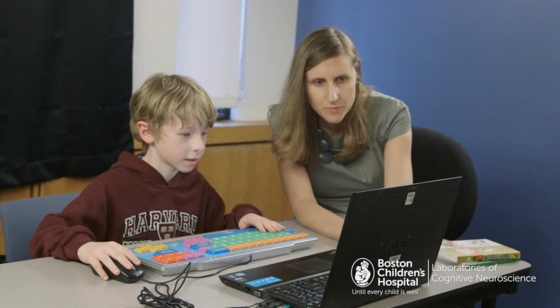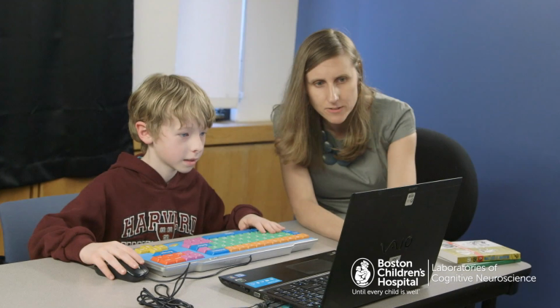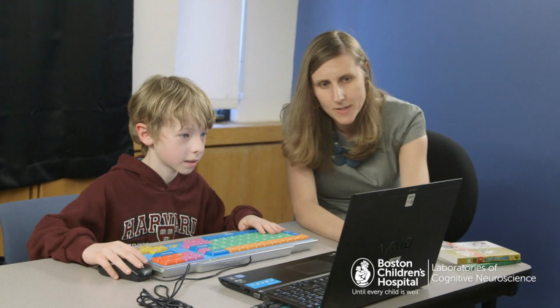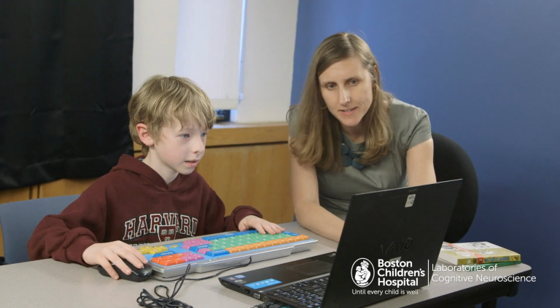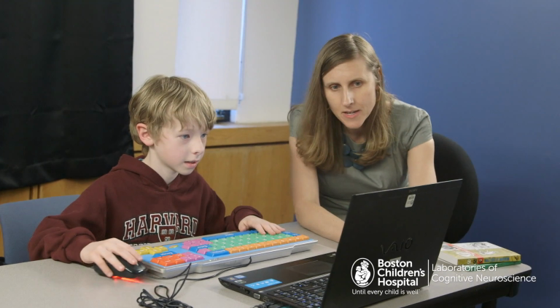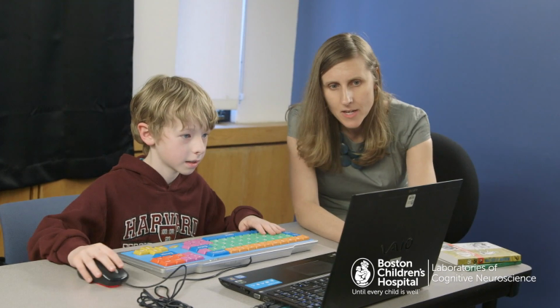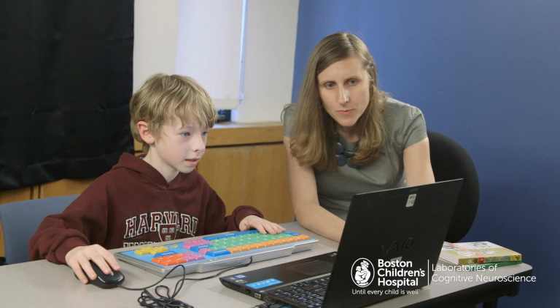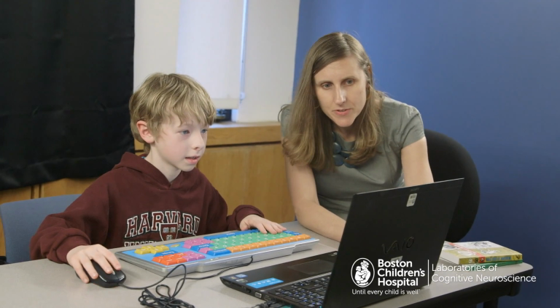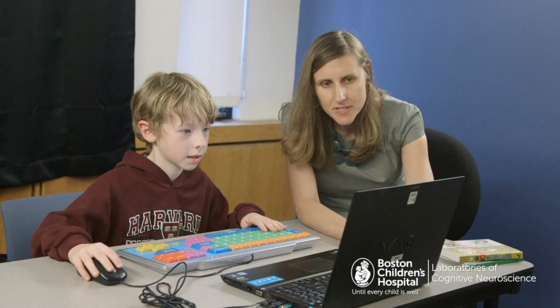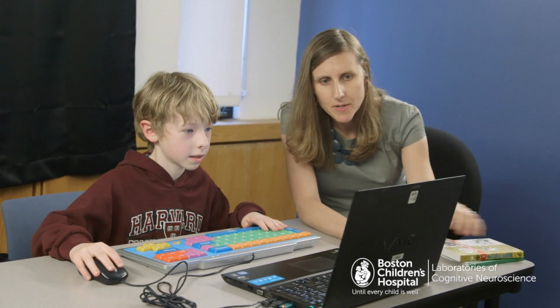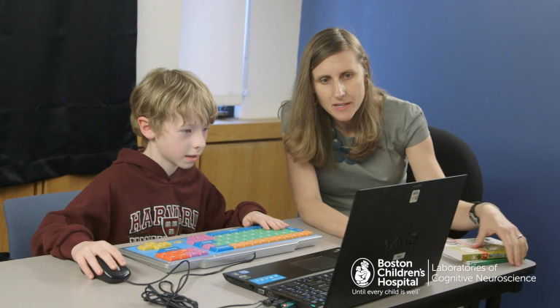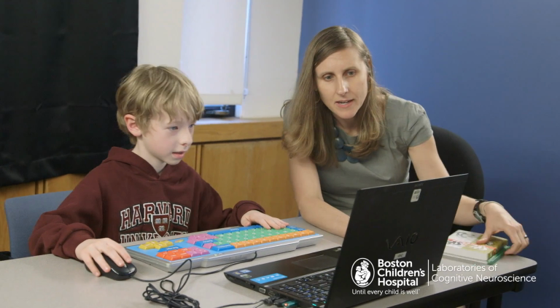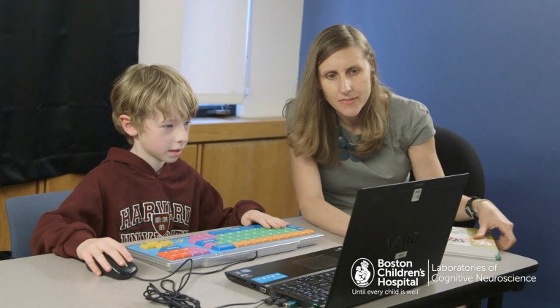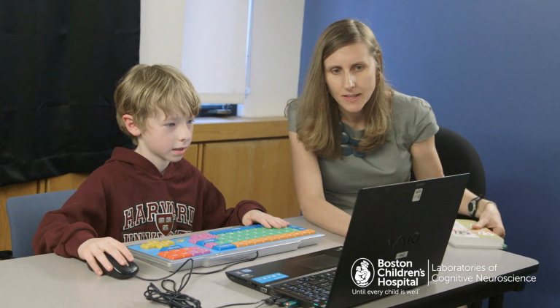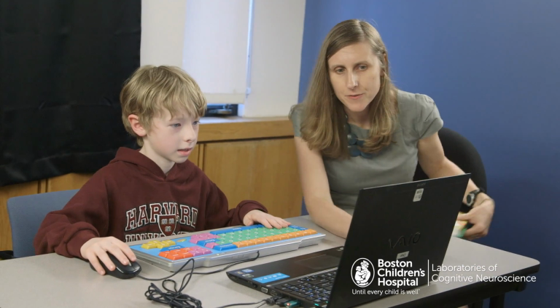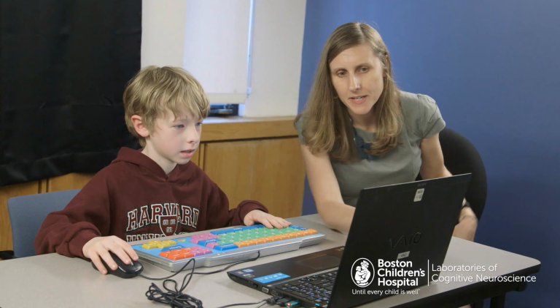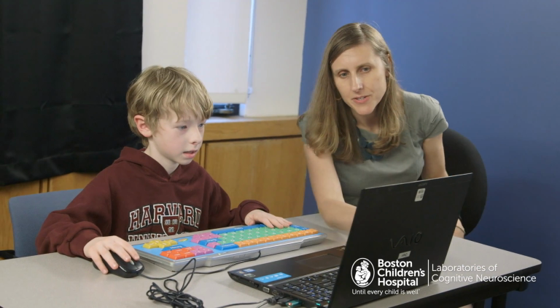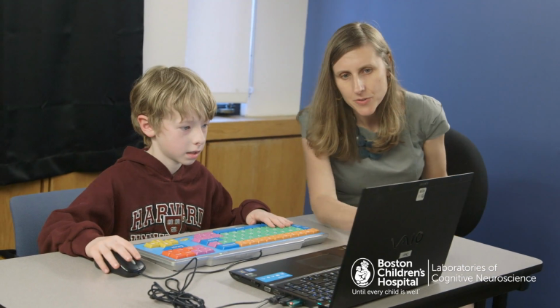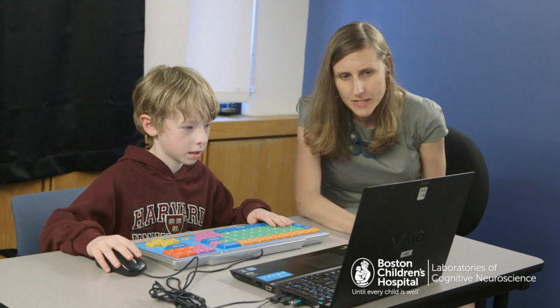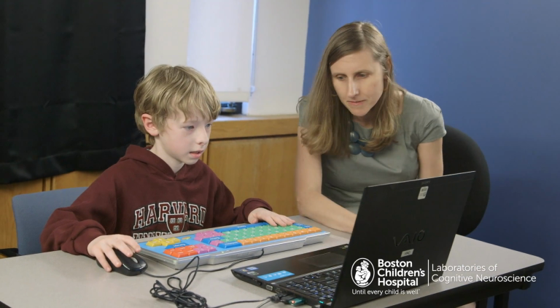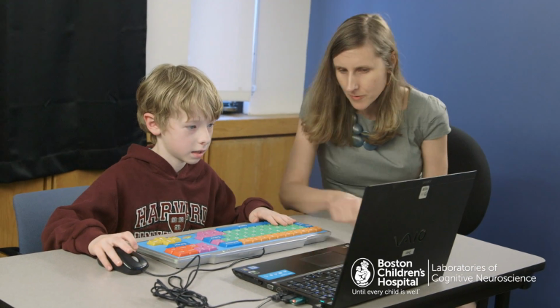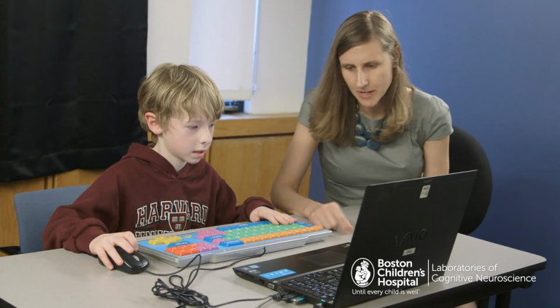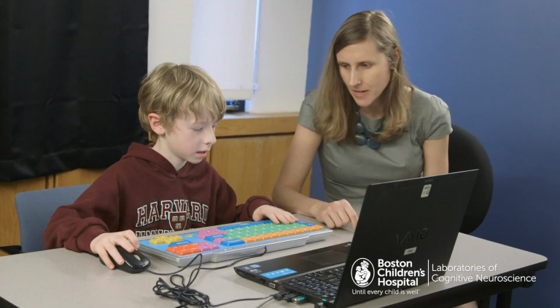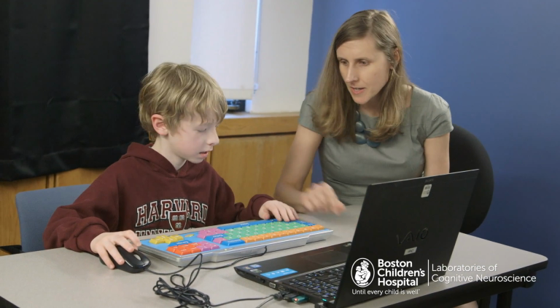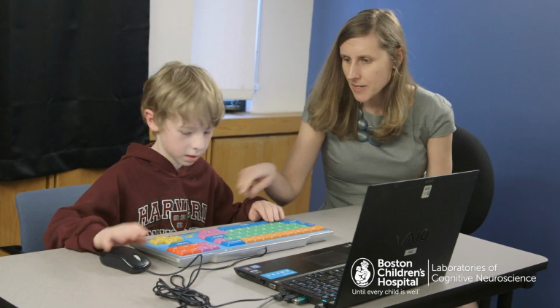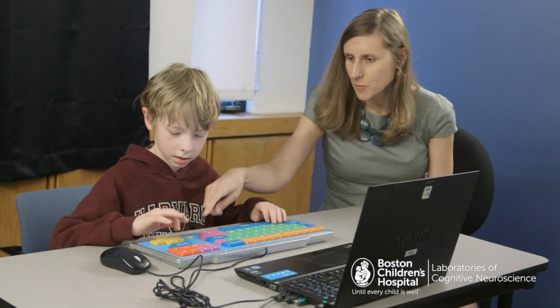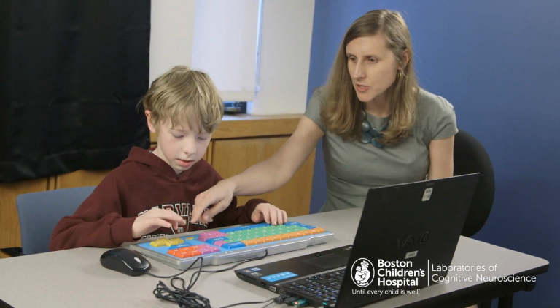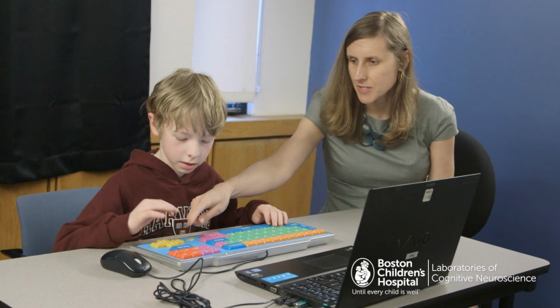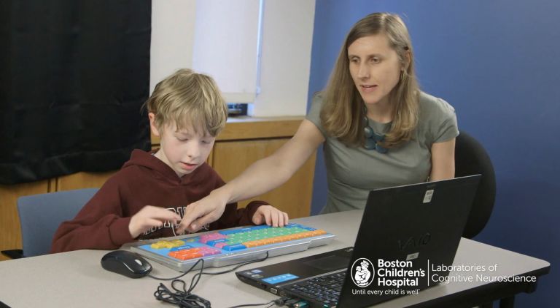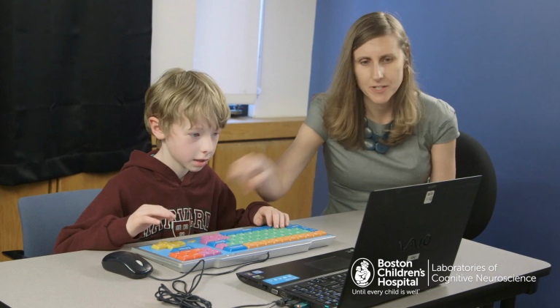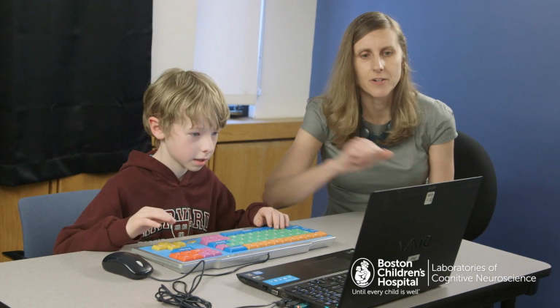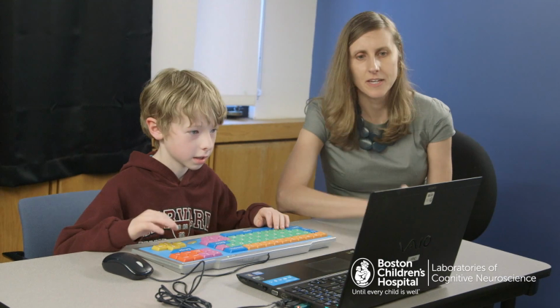So in round one, when you see a monkey on the left side of the screen, over here, you'll push this left arrow key.